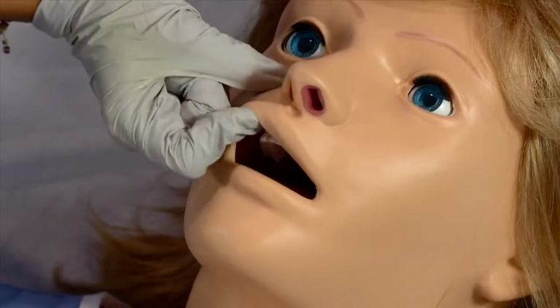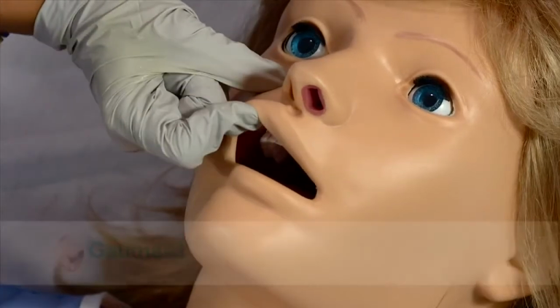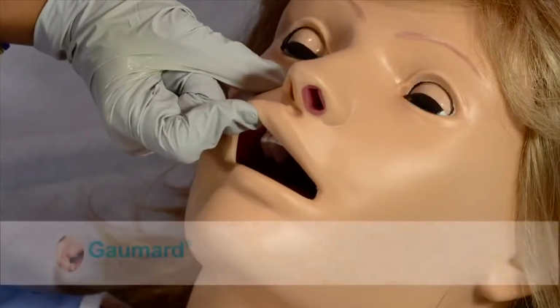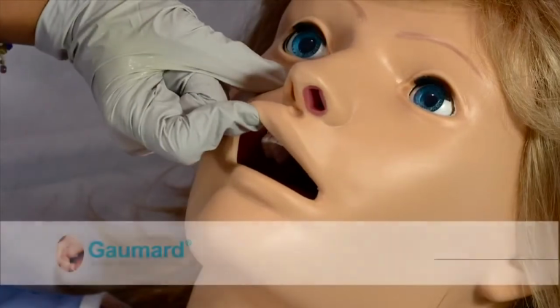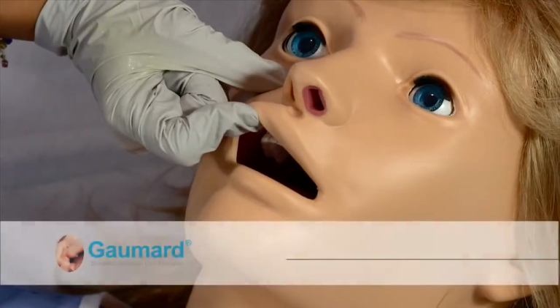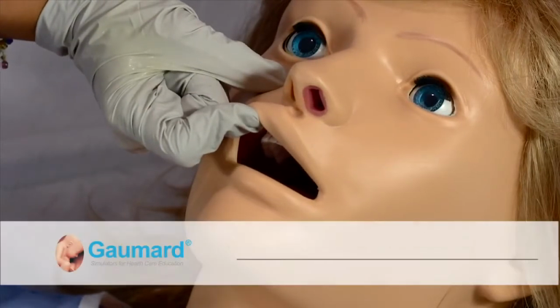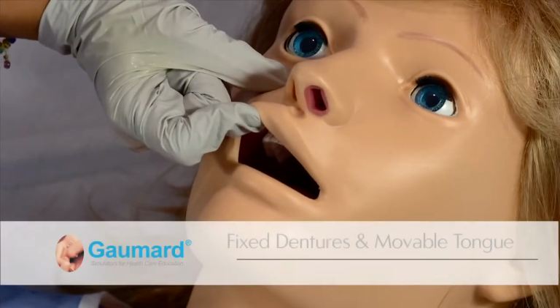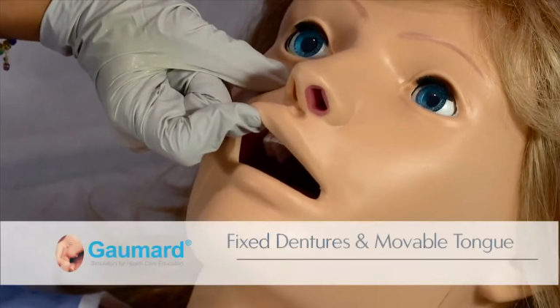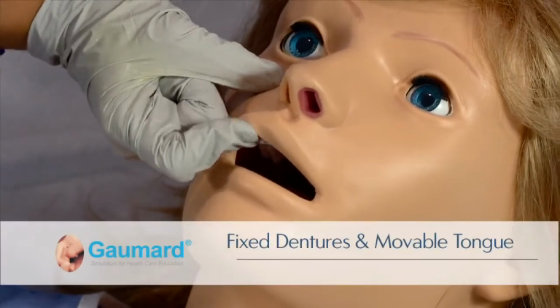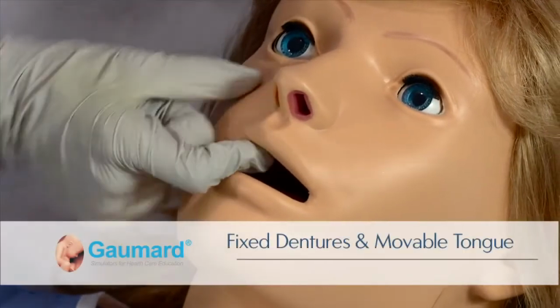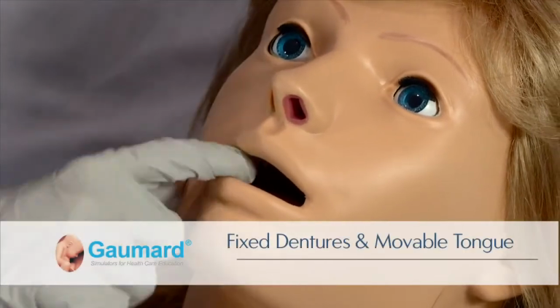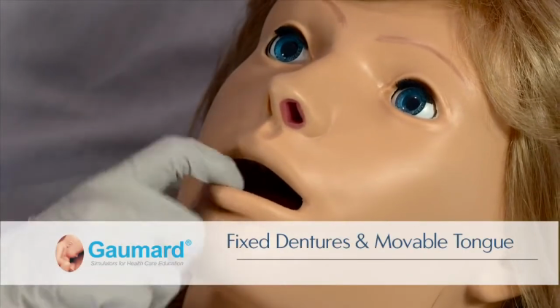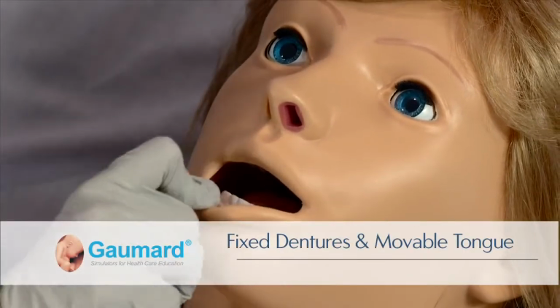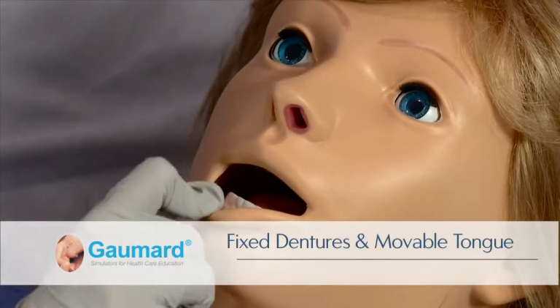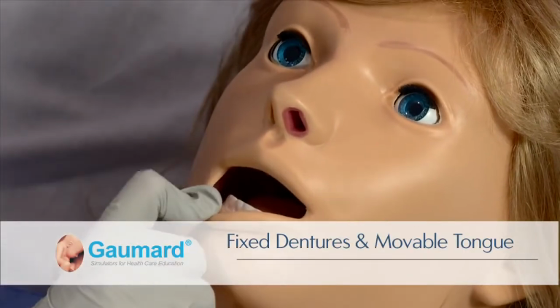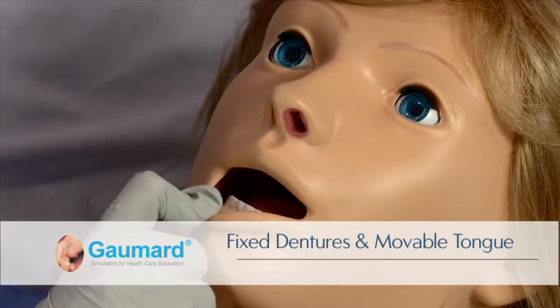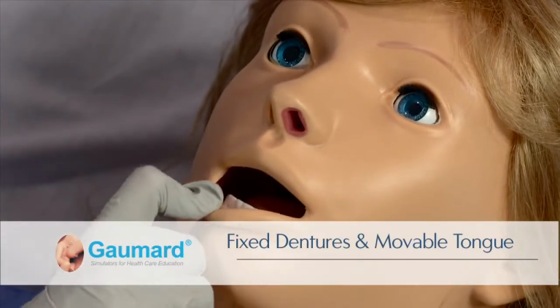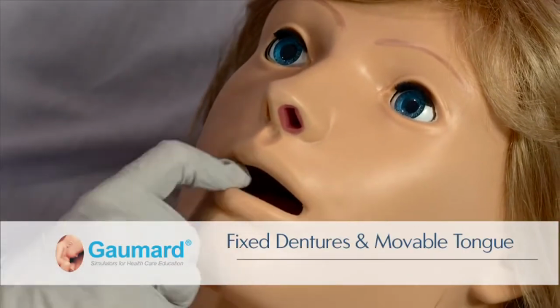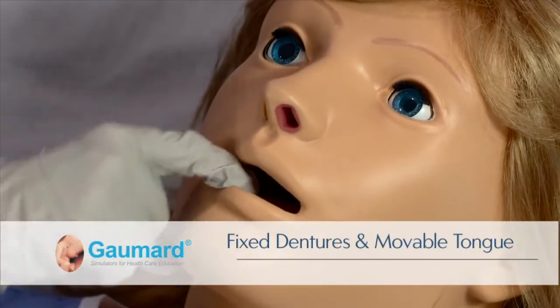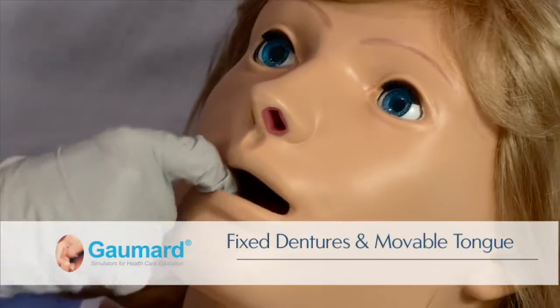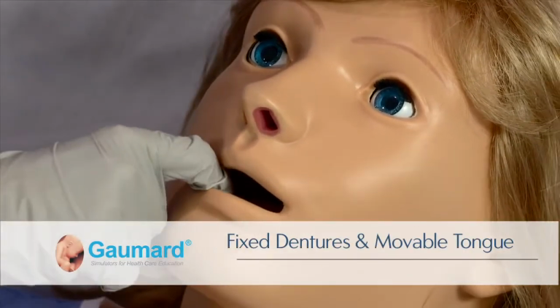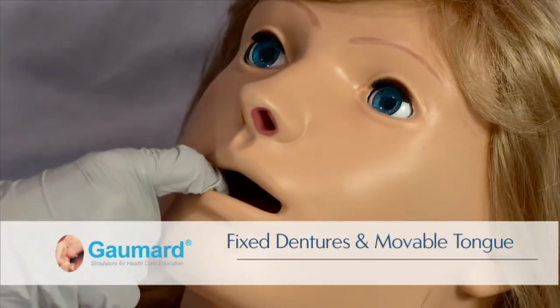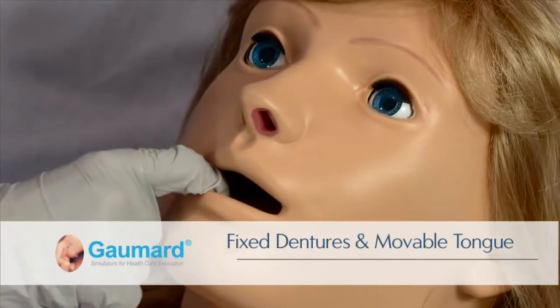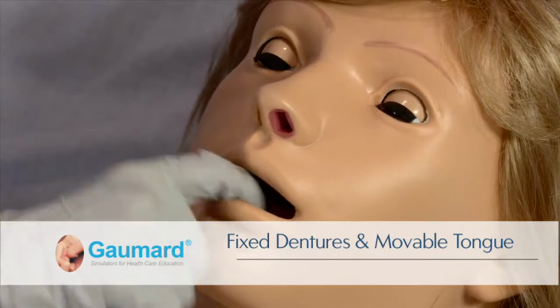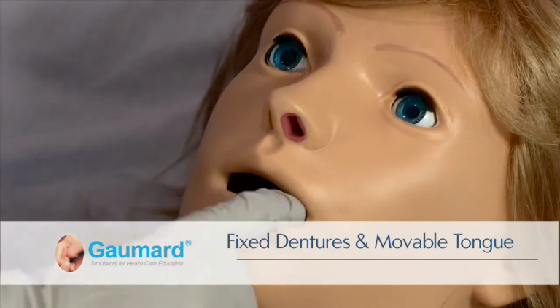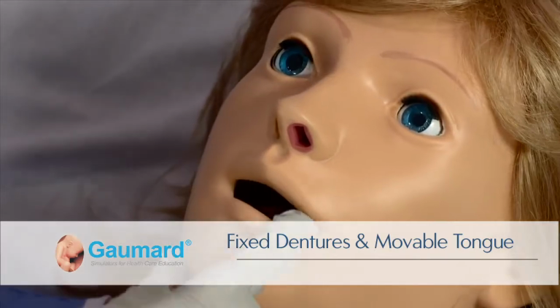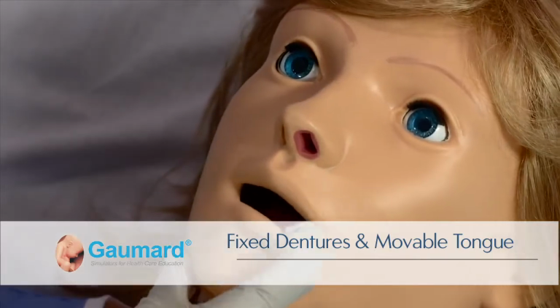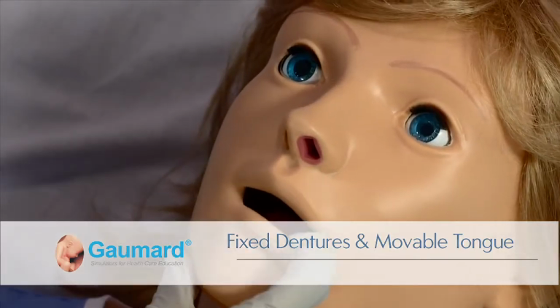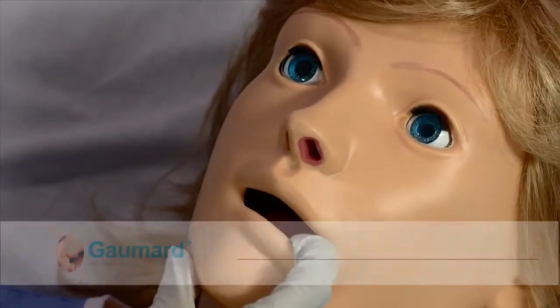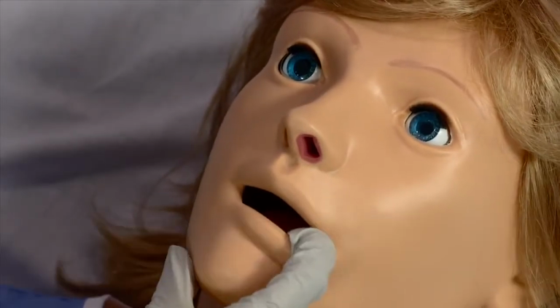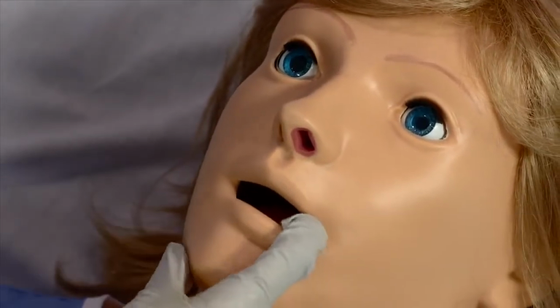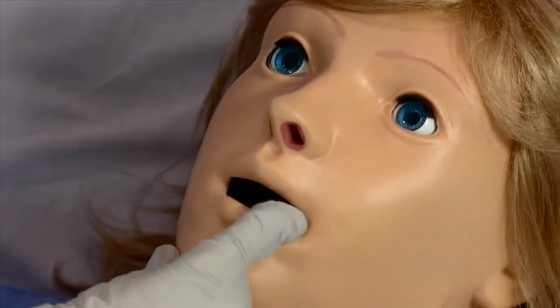Noelle features fixed upper and lower dentures. In addition, the tongue can be moved gently from side to side.